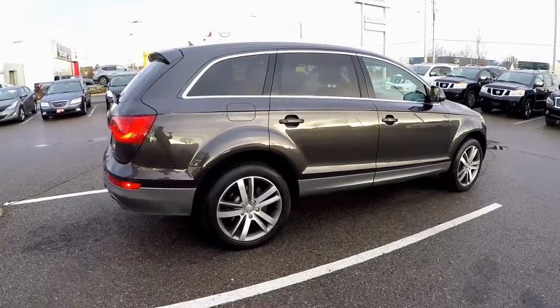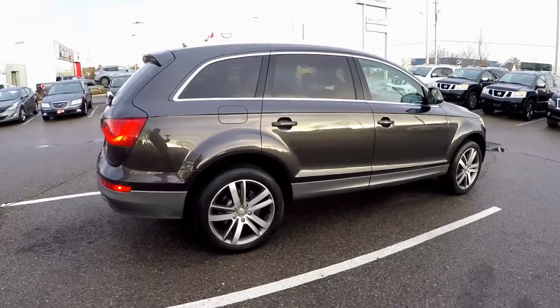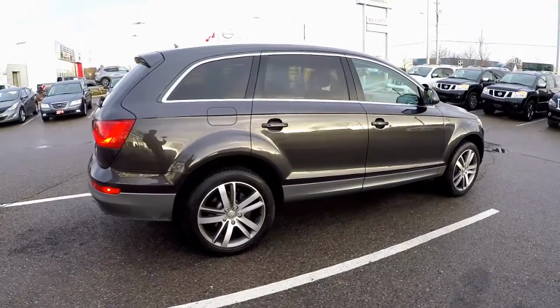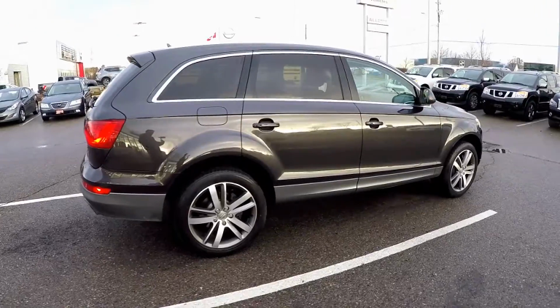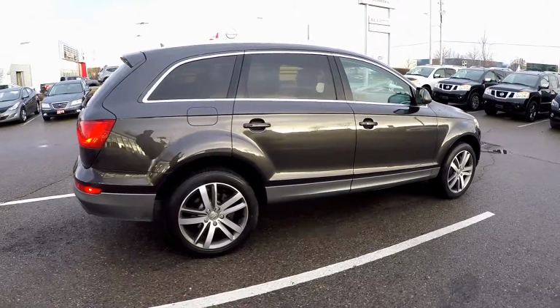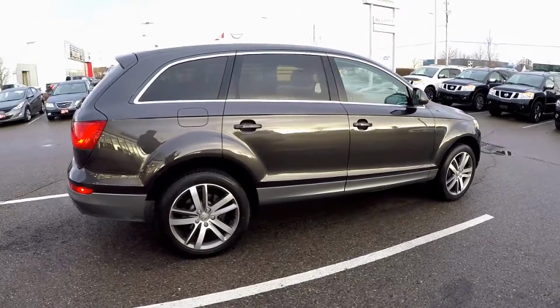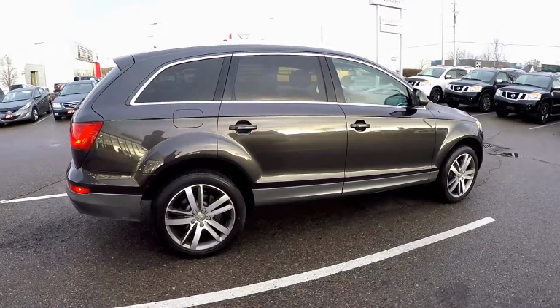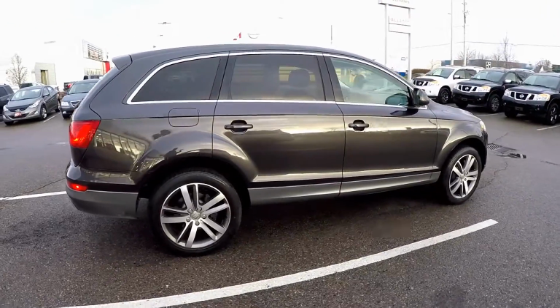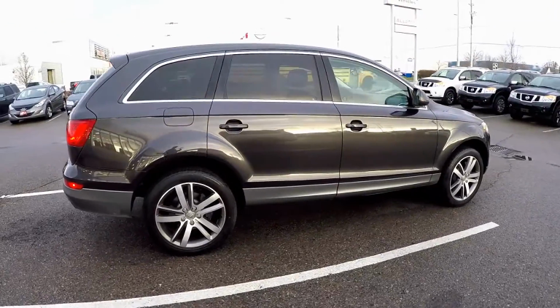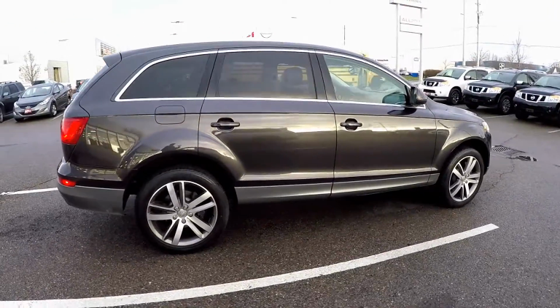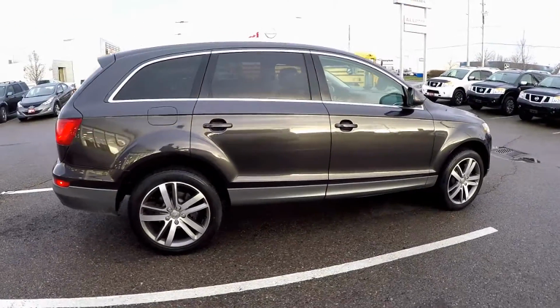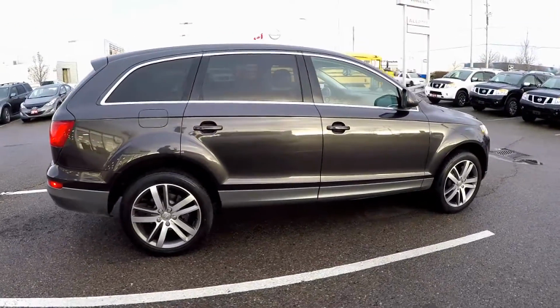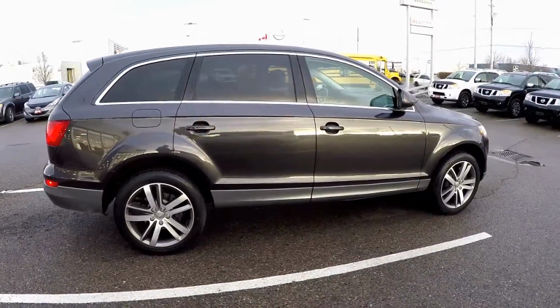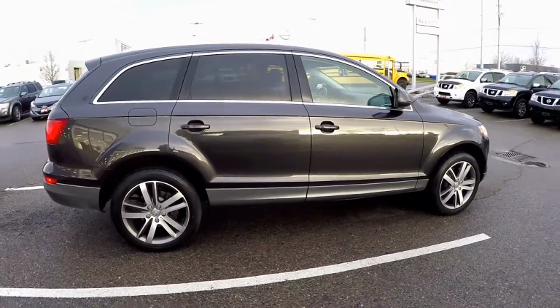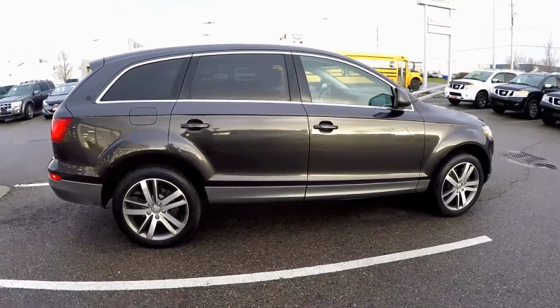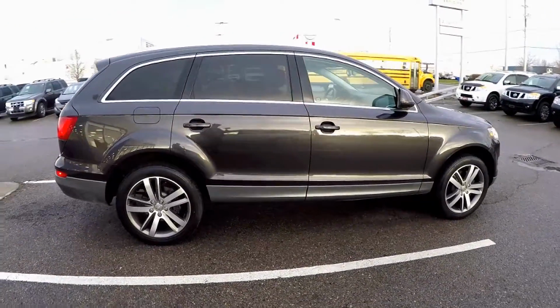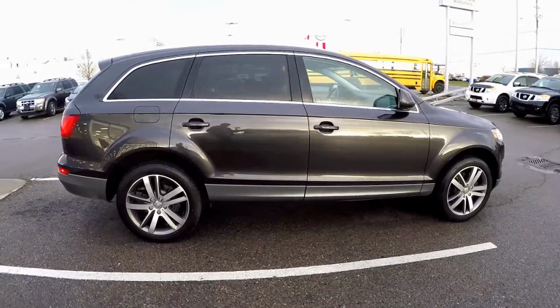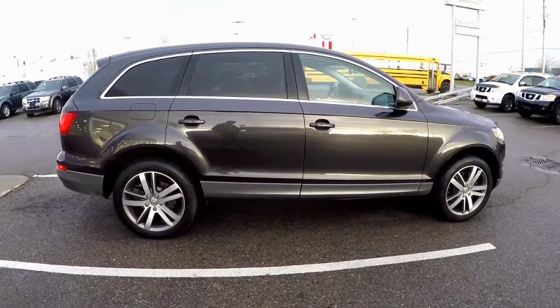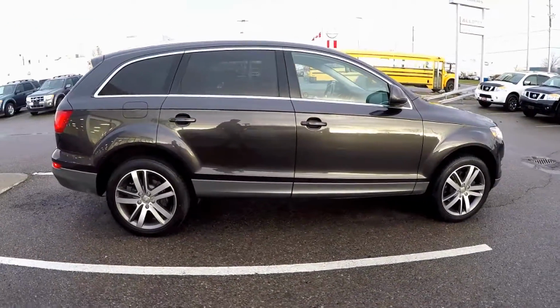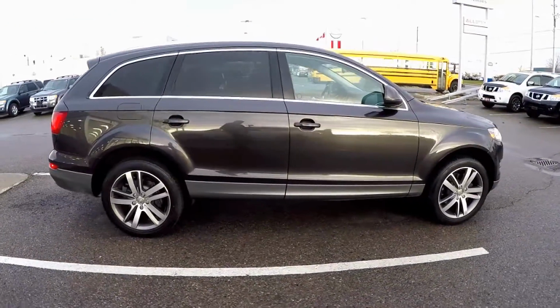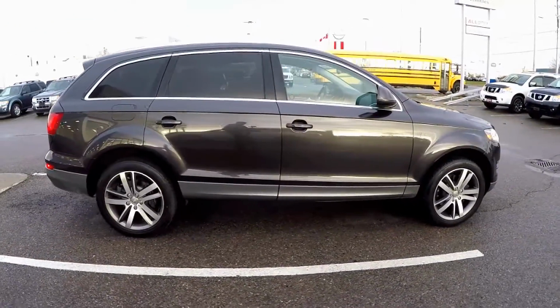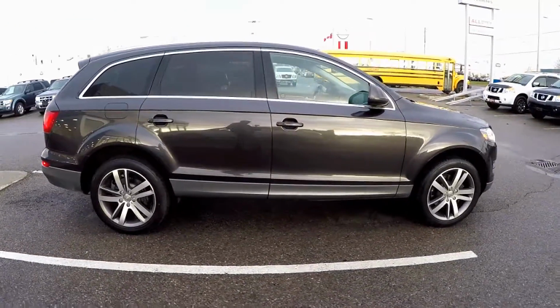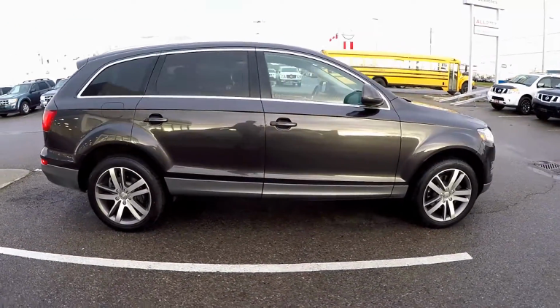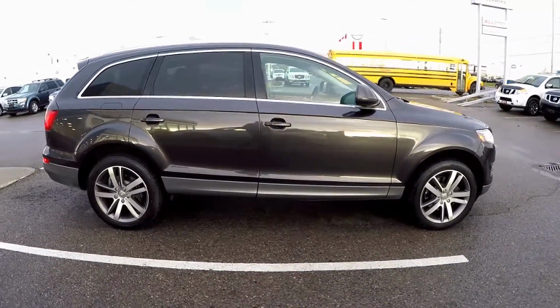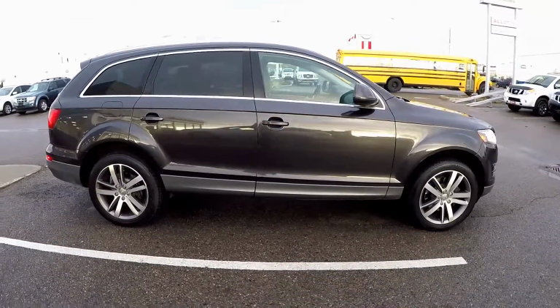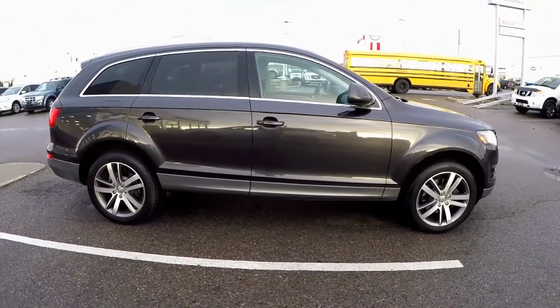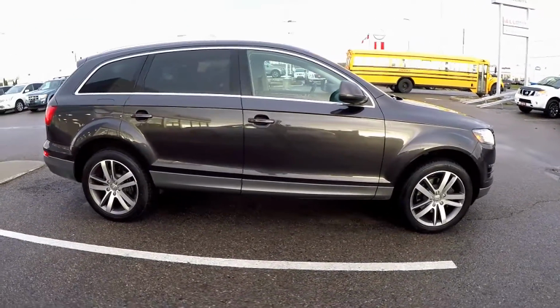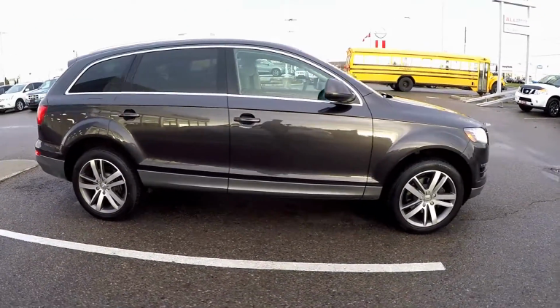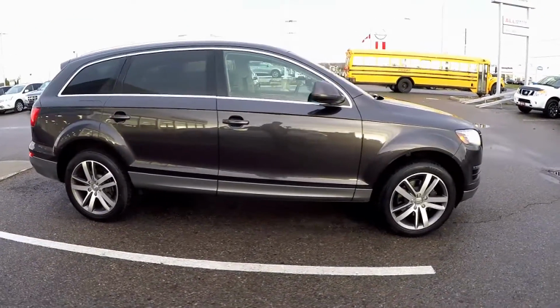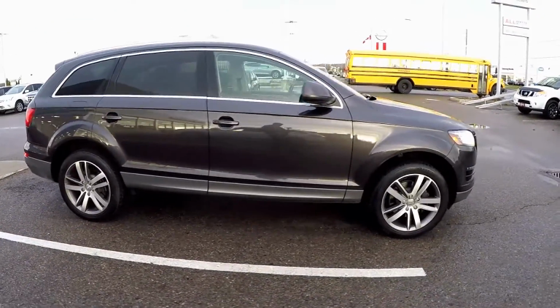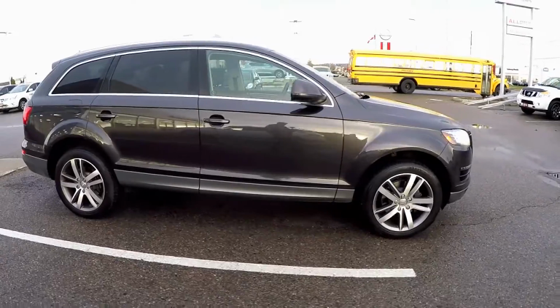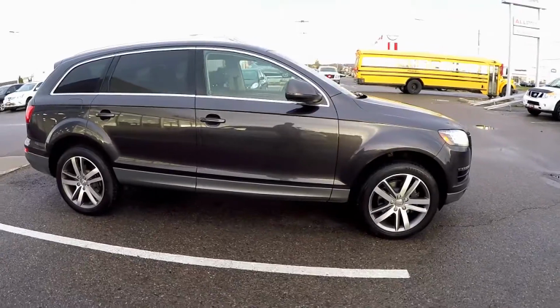This Q7 is a full-size SUV featuring 7-passenger seating and fold-down rear seats.